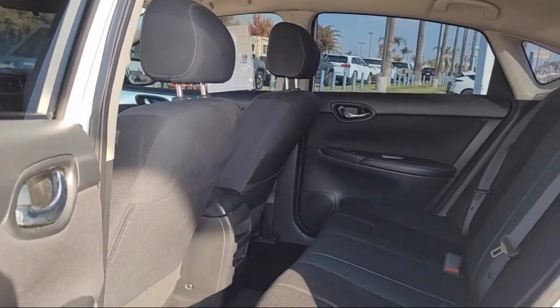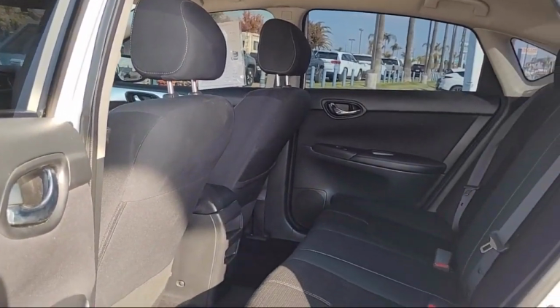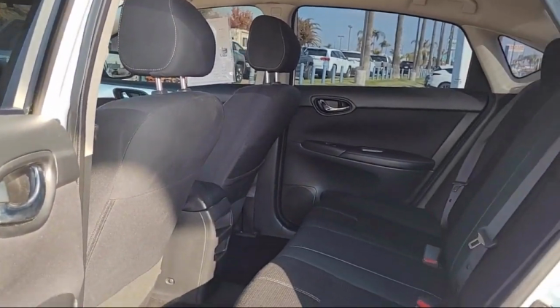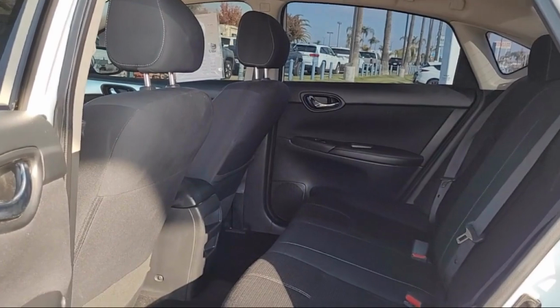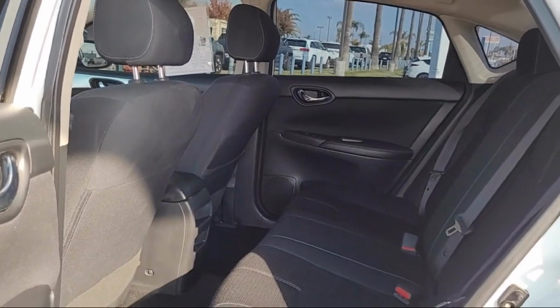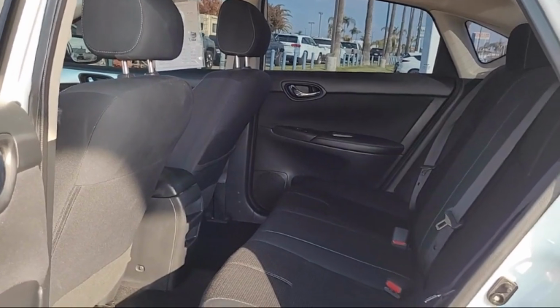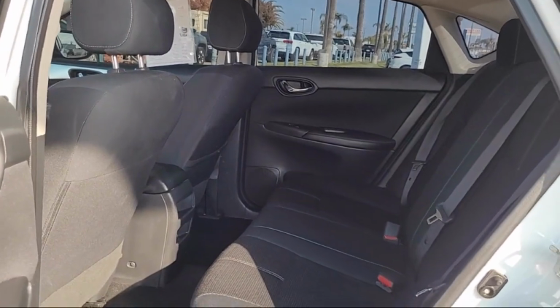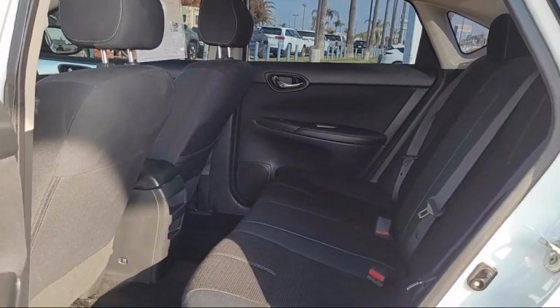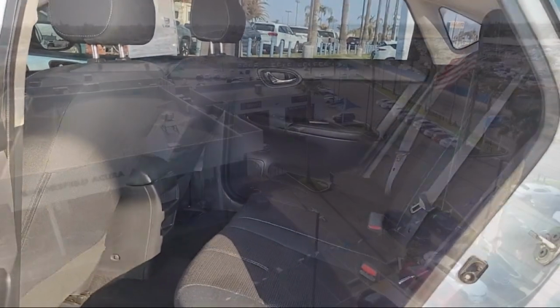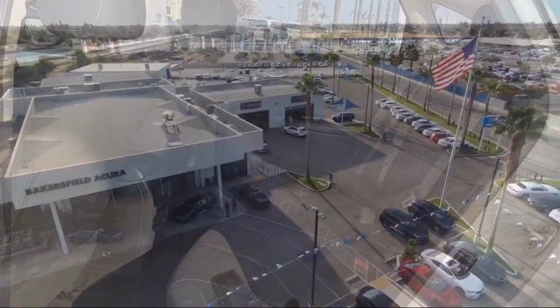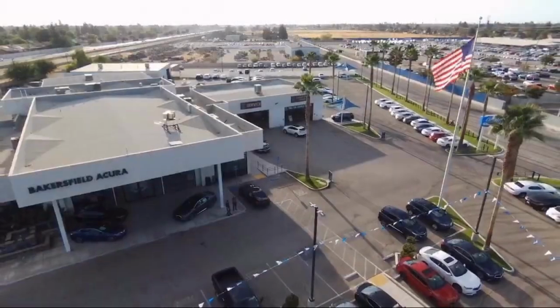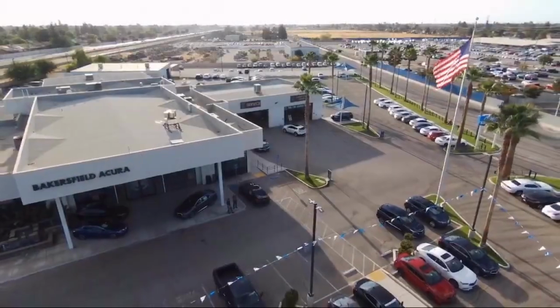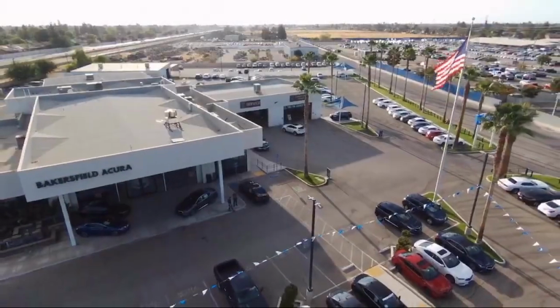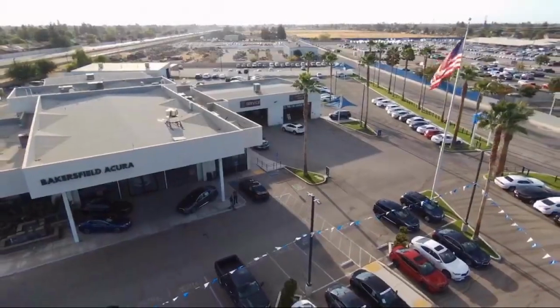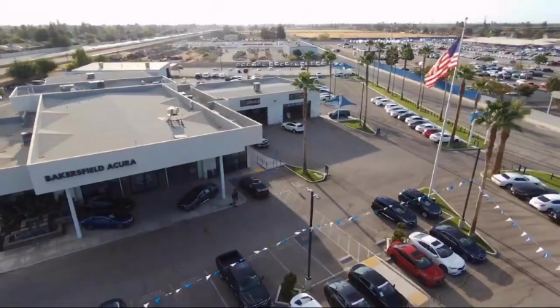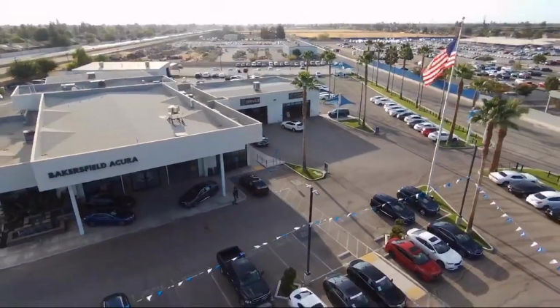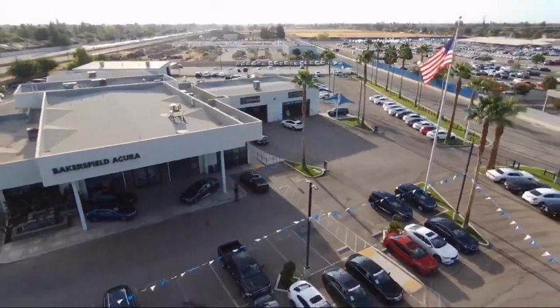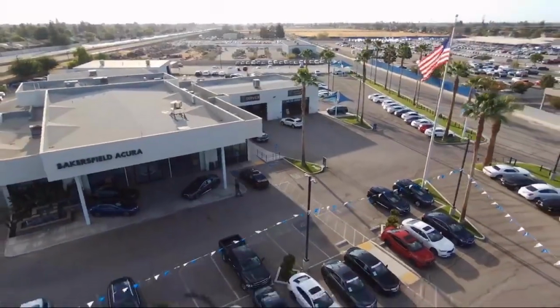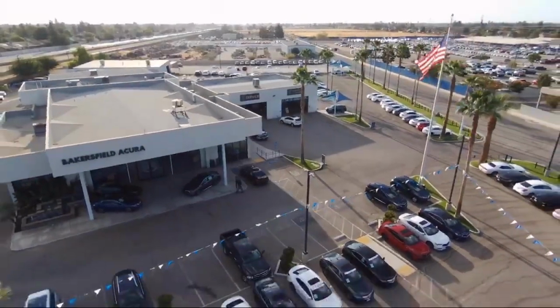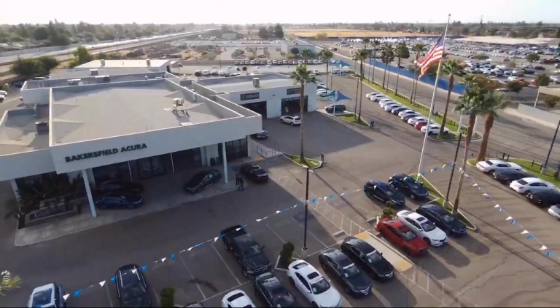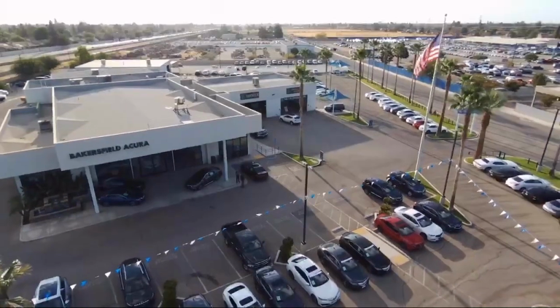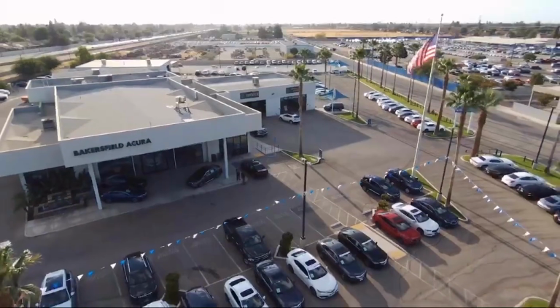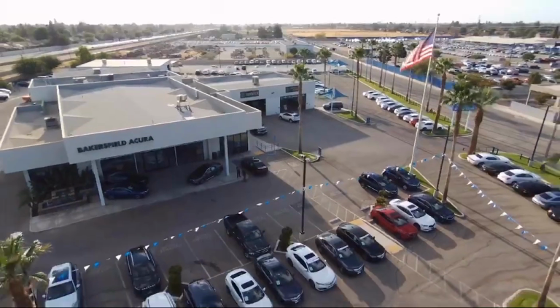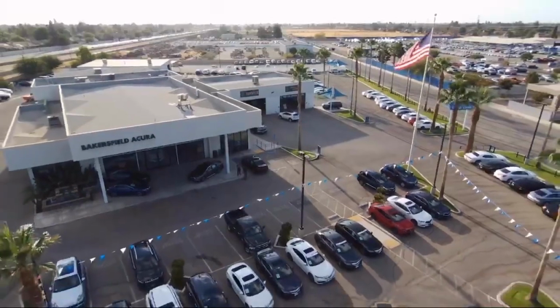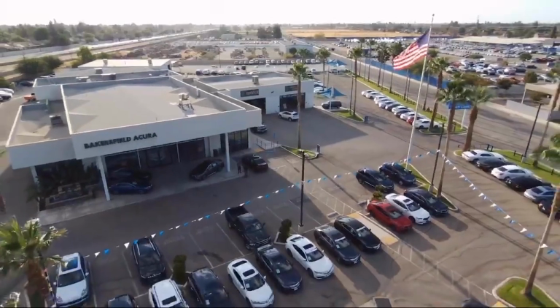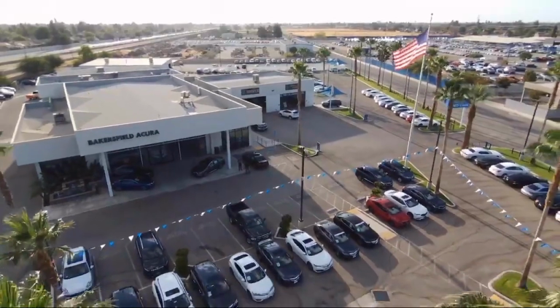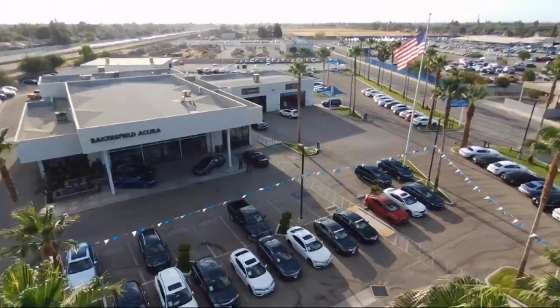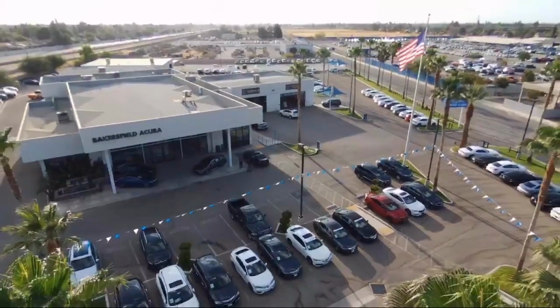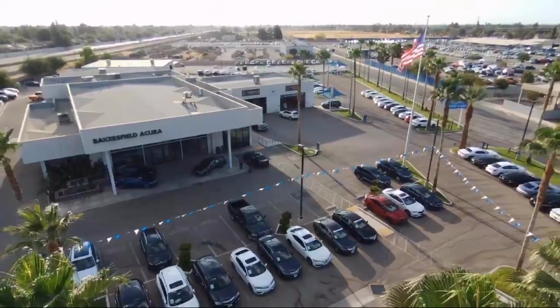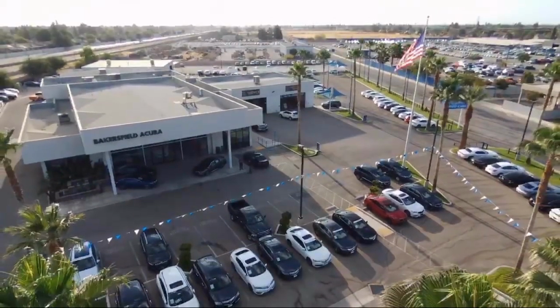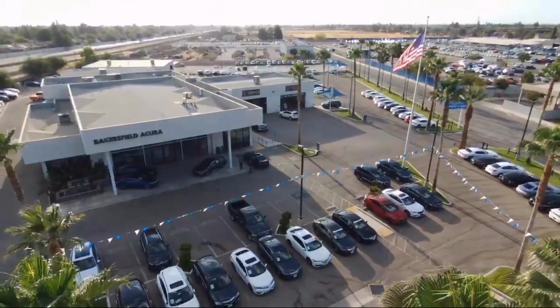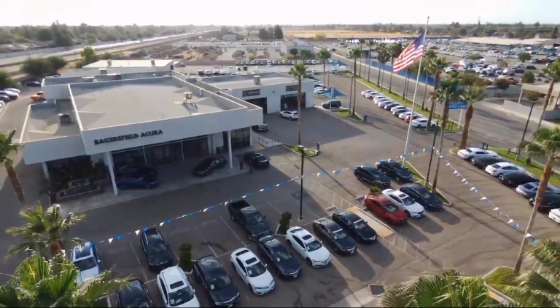So come see us today. Bakersfield Acura is located at 4625 Weibull Road in Bakersfield.